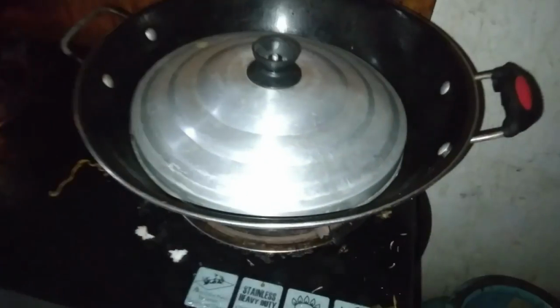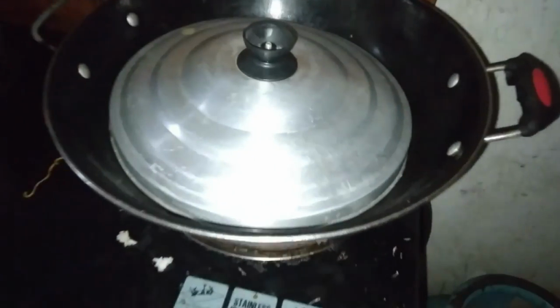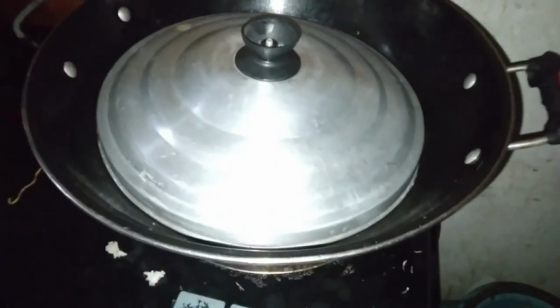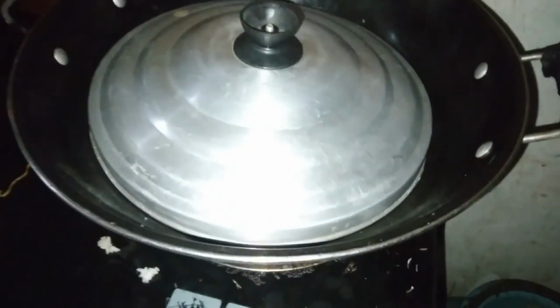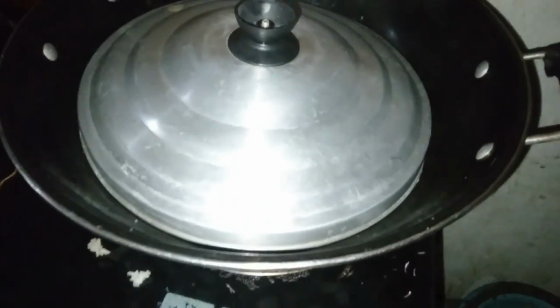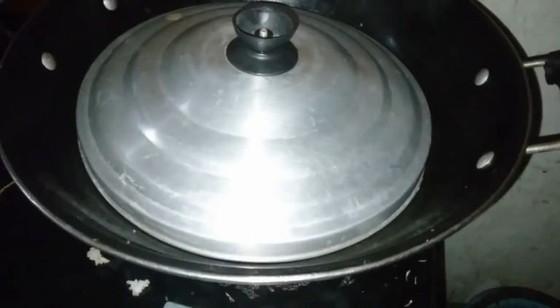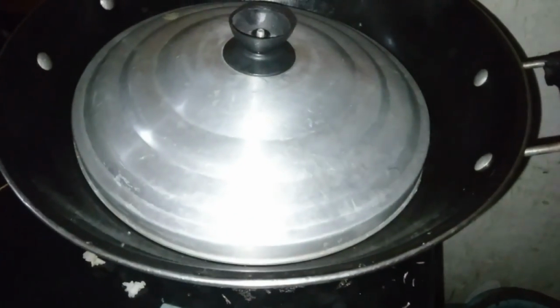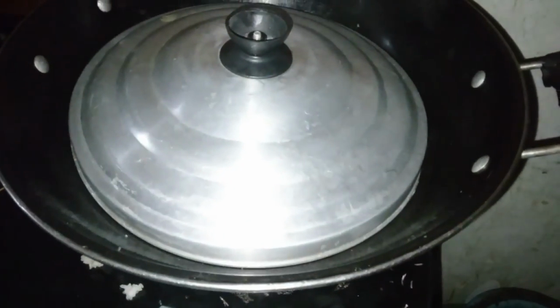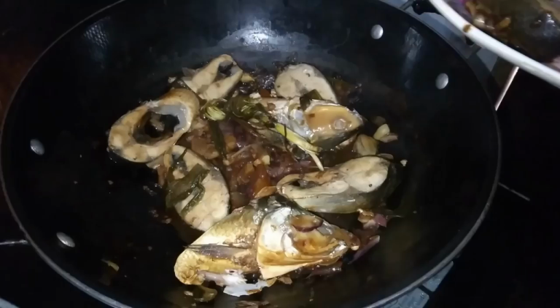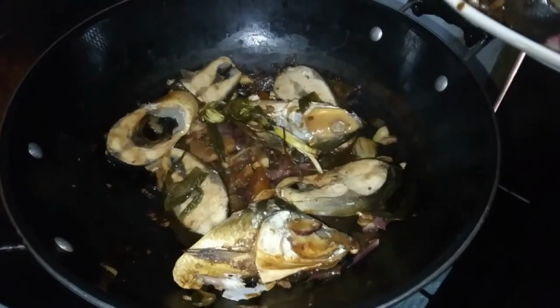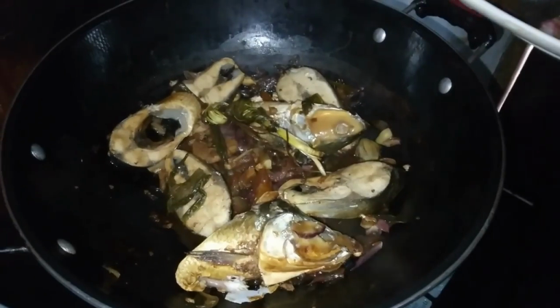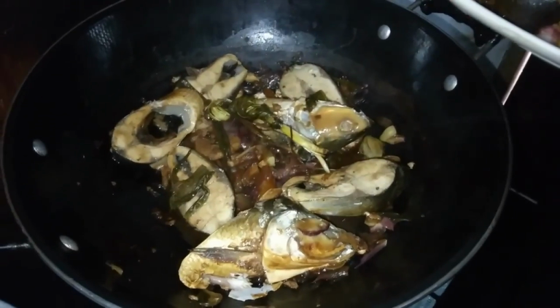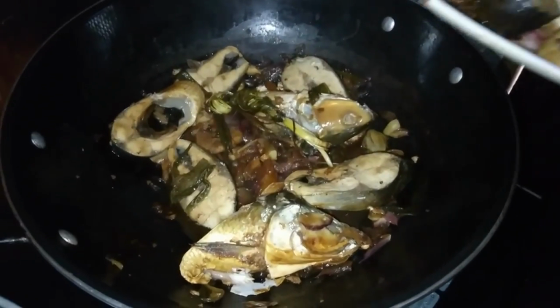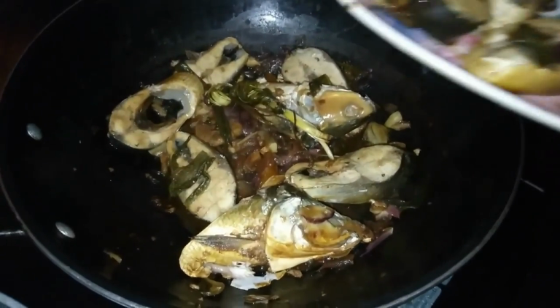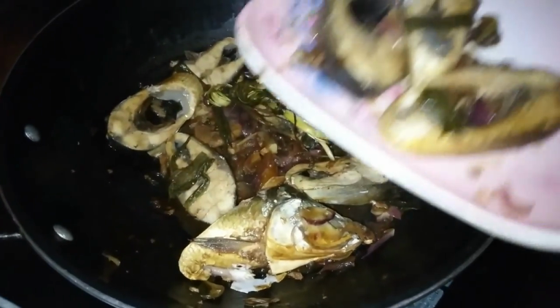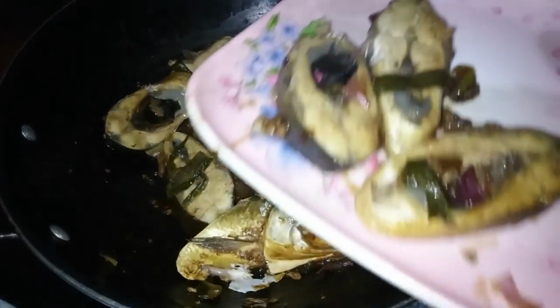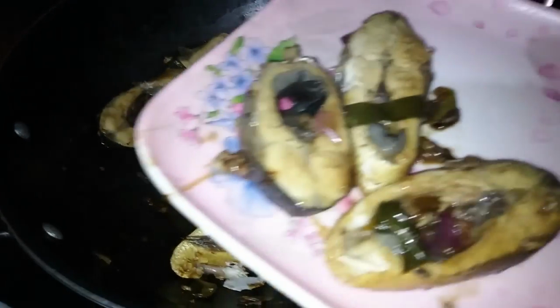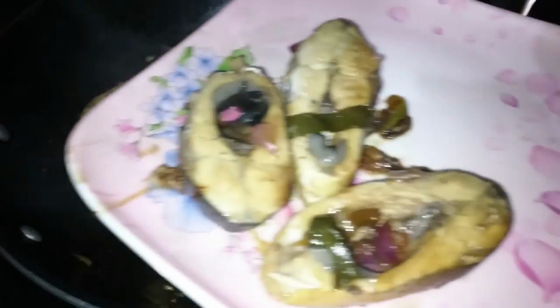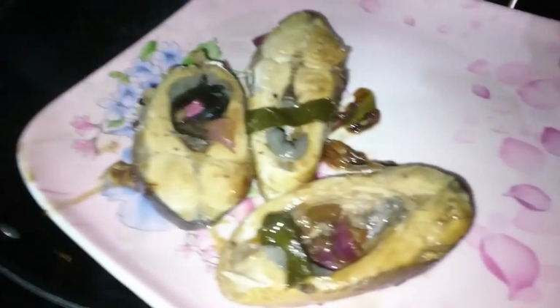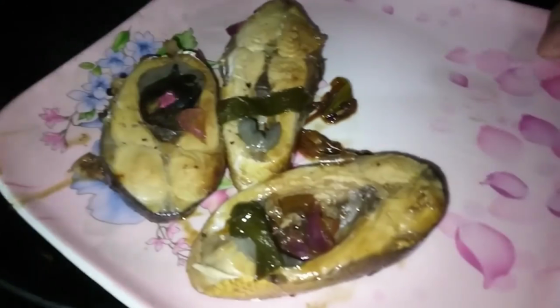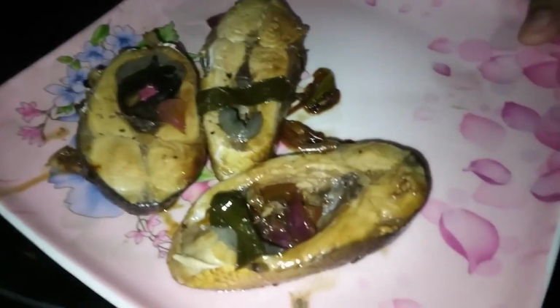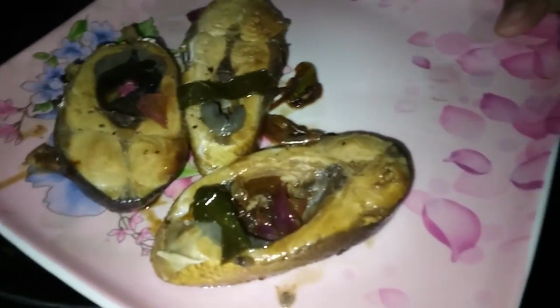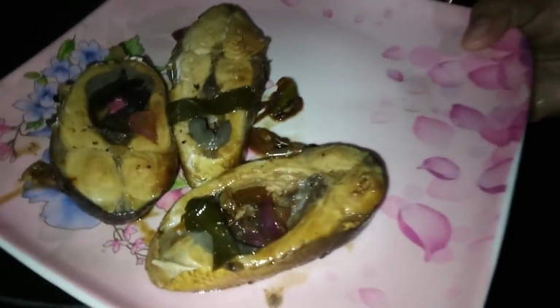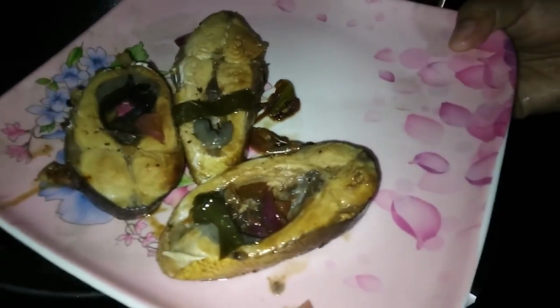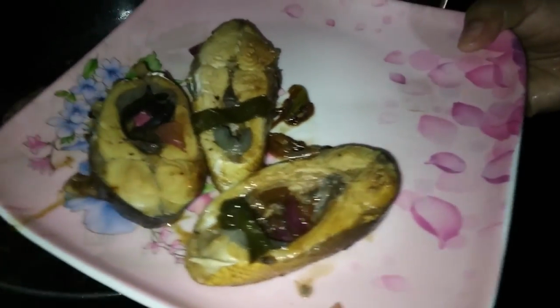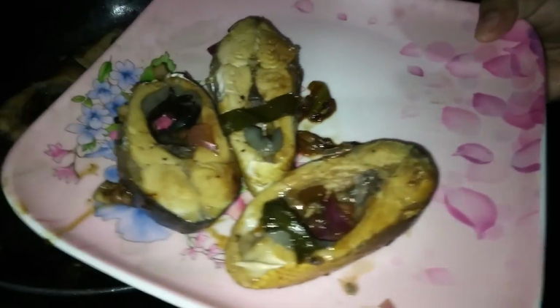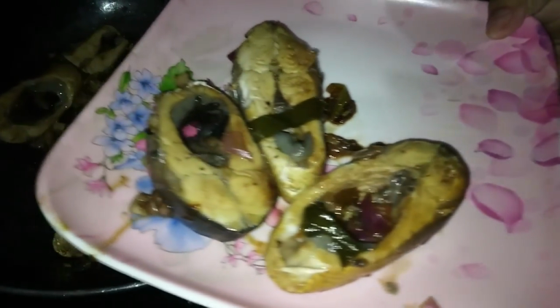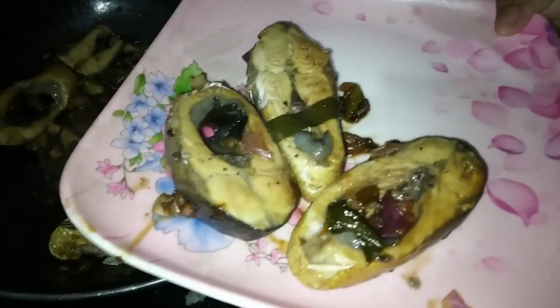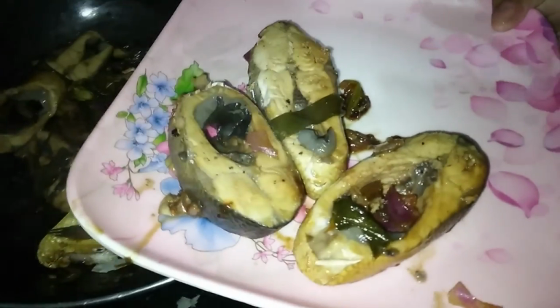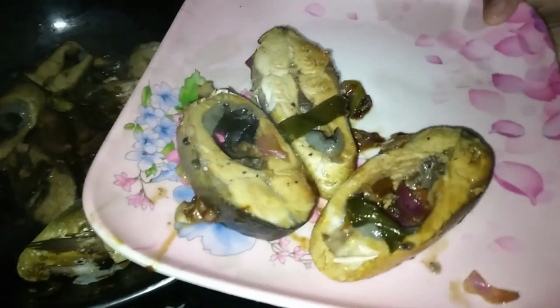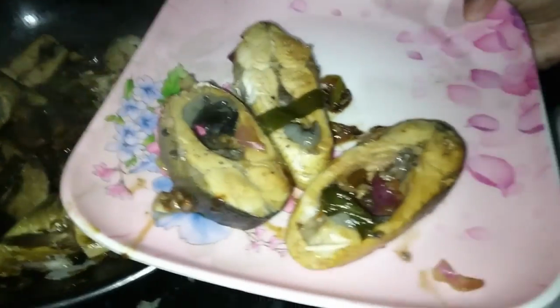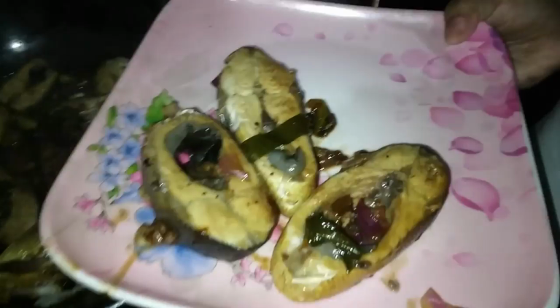So we put it on the fire. 20 minutes. See you when it's ready. So it's time for lunch!